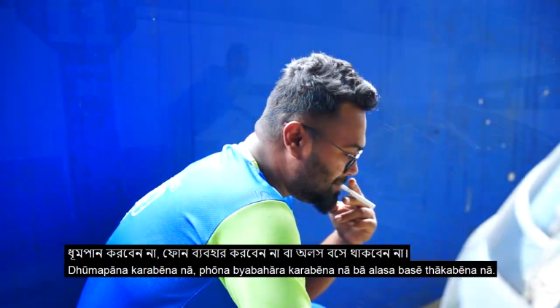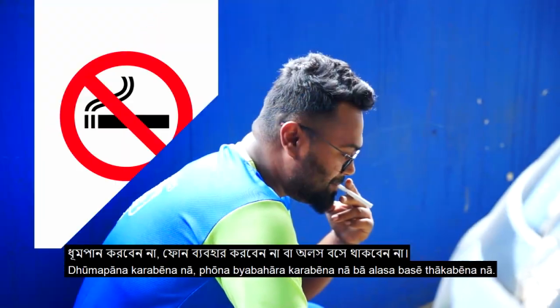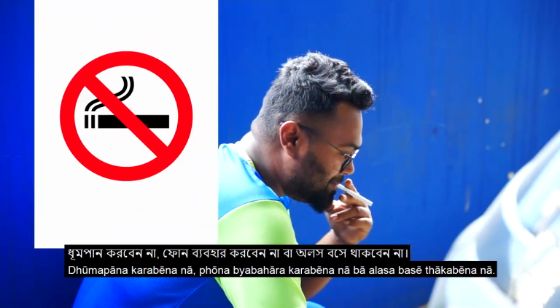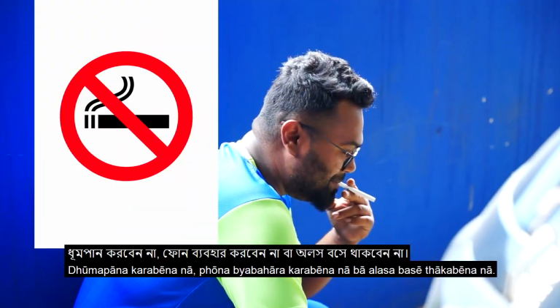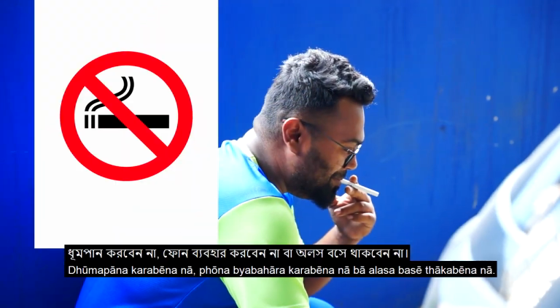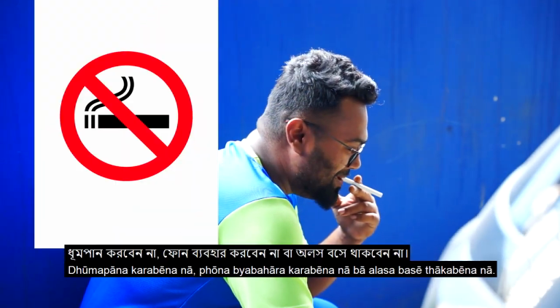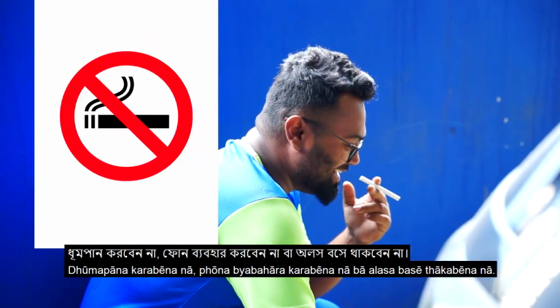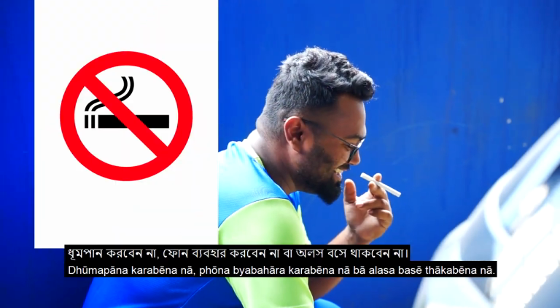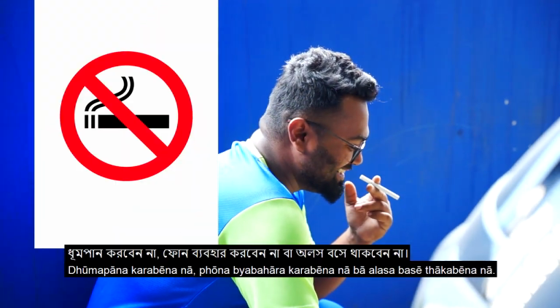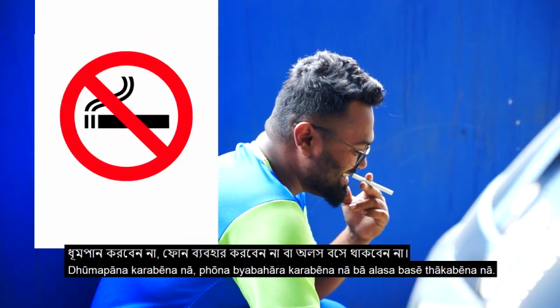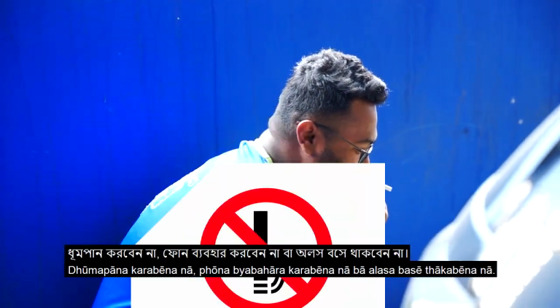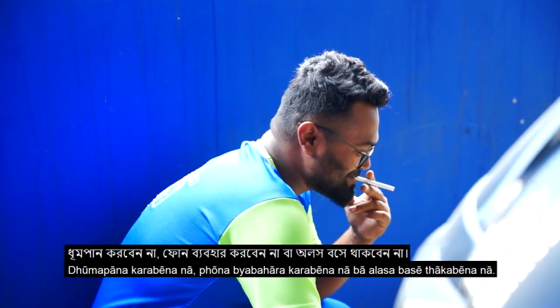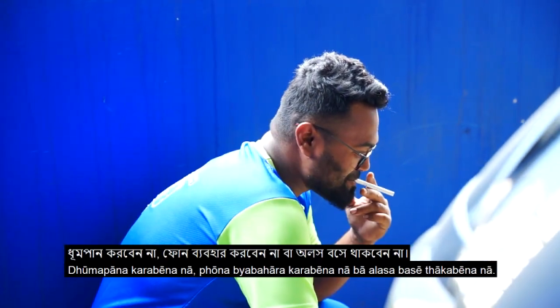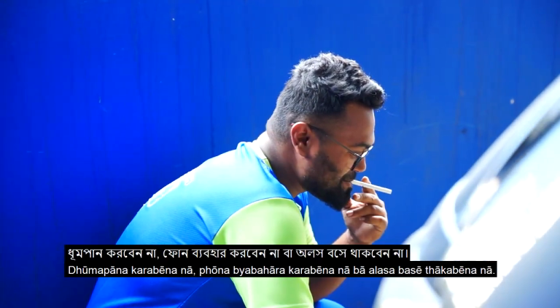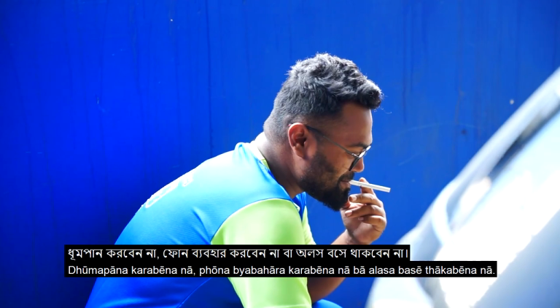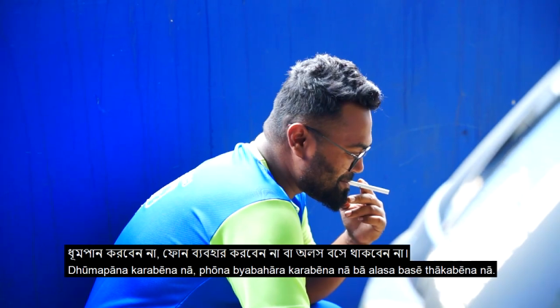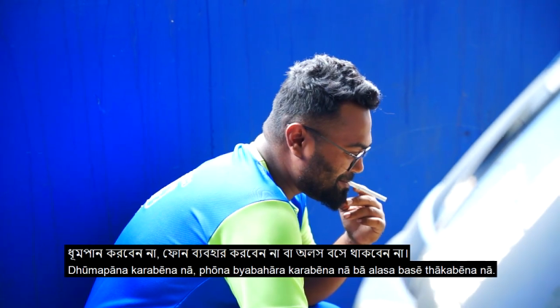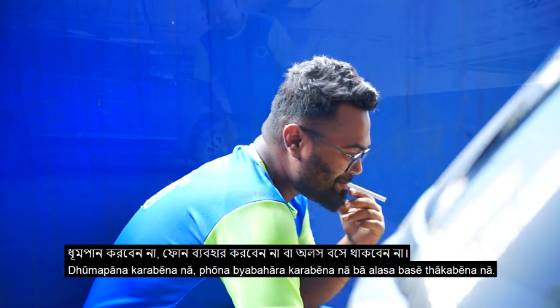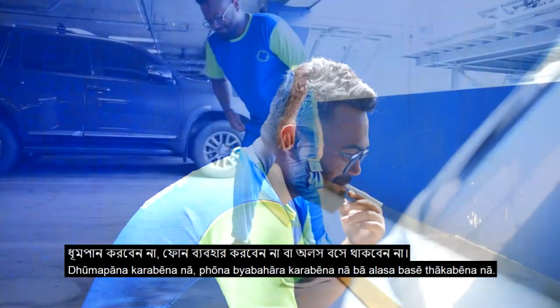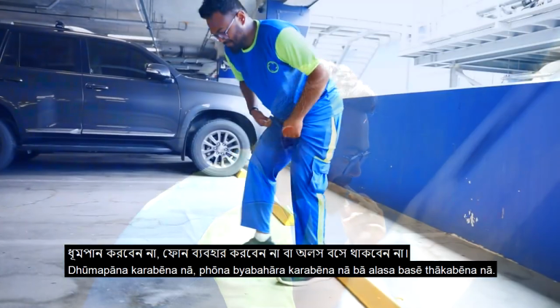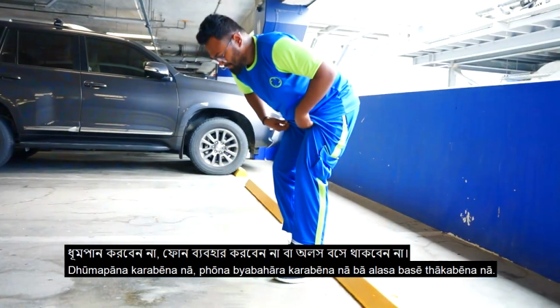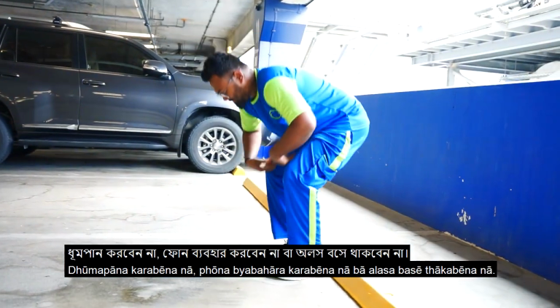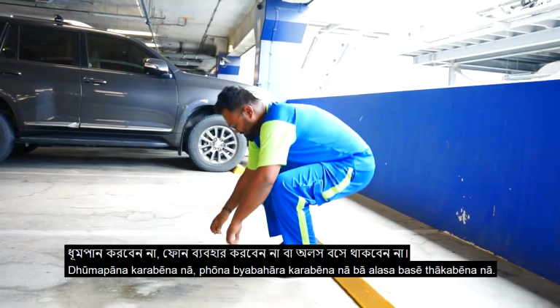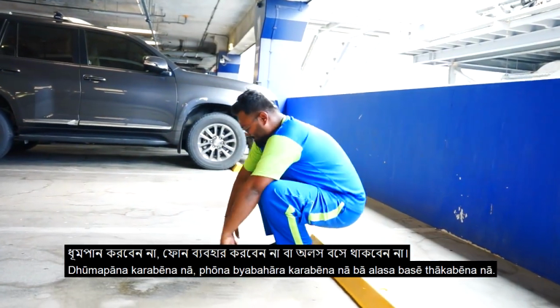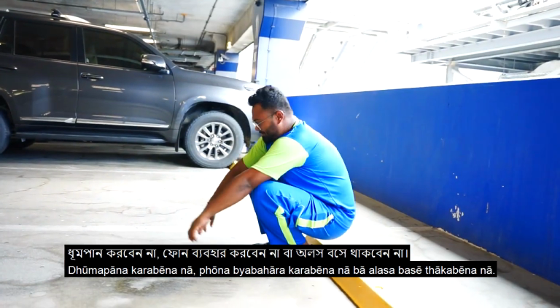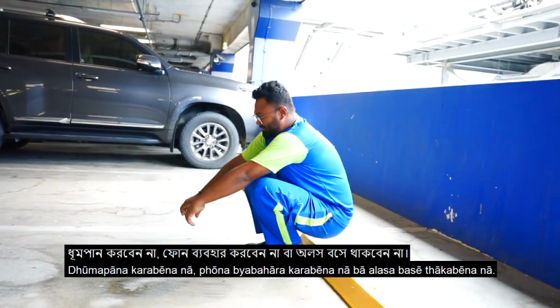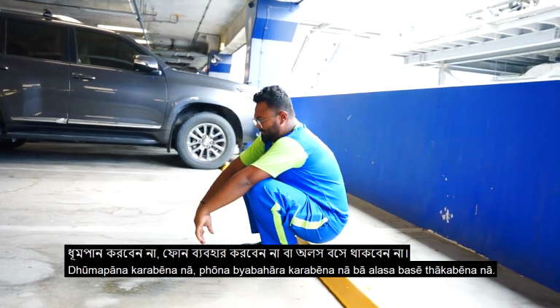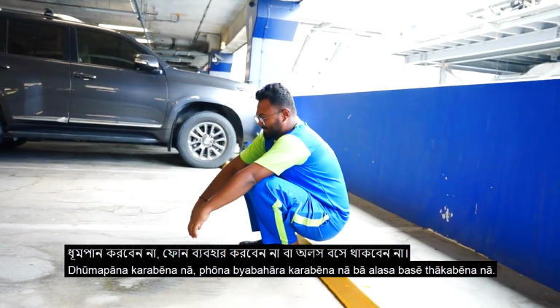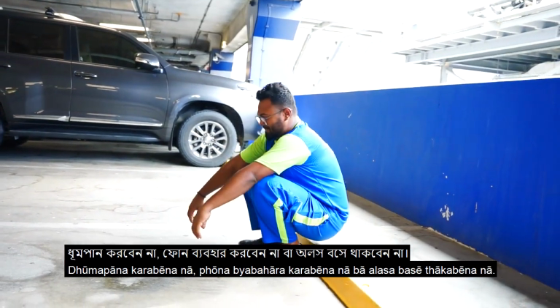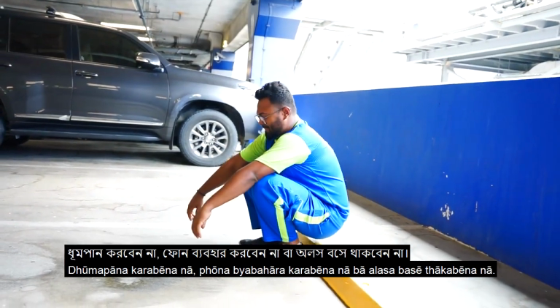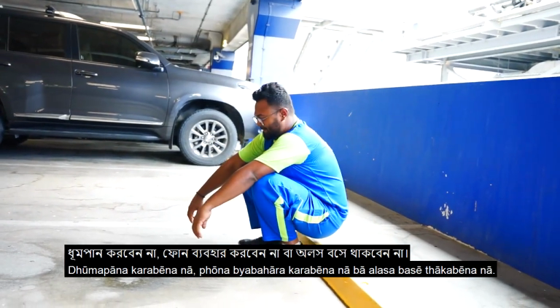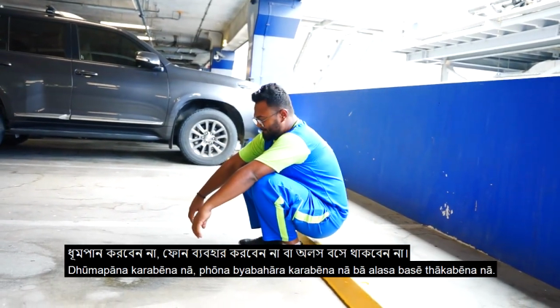Do not smoke in the parking area. Do not use phones or sit idle.